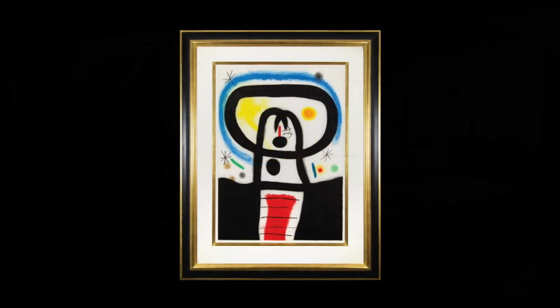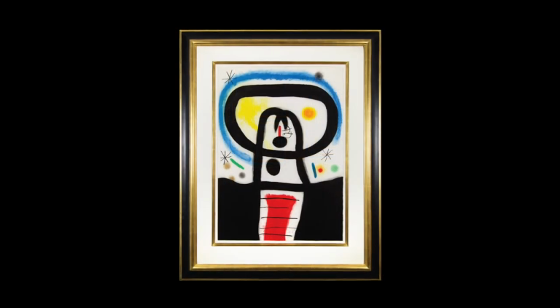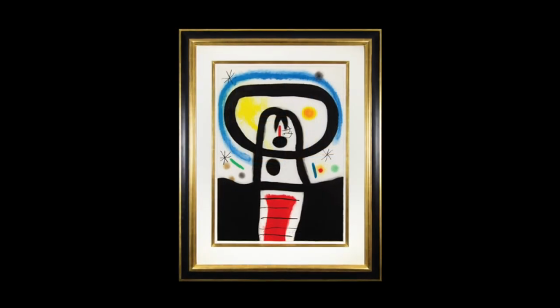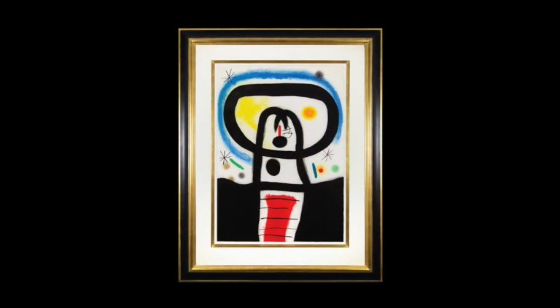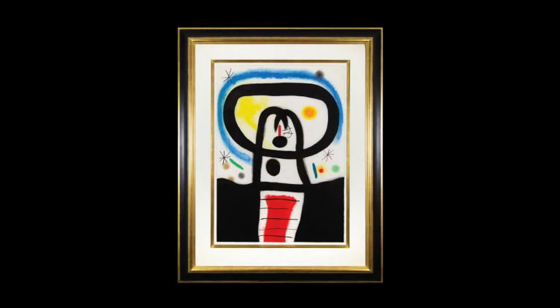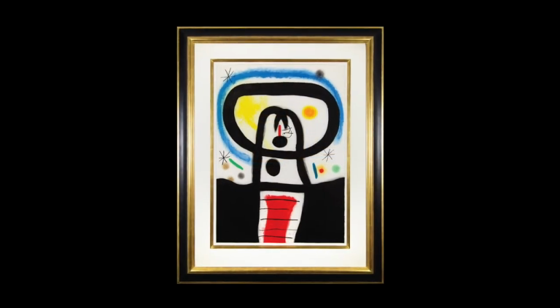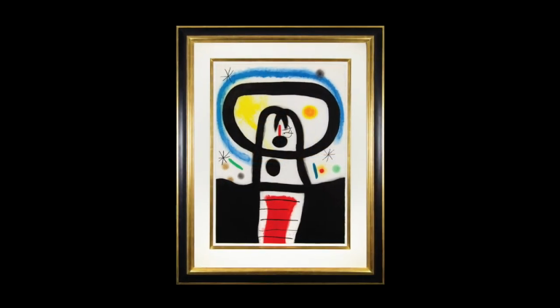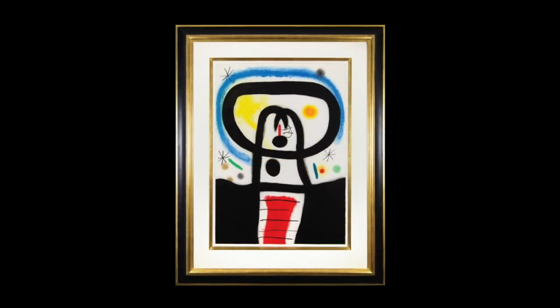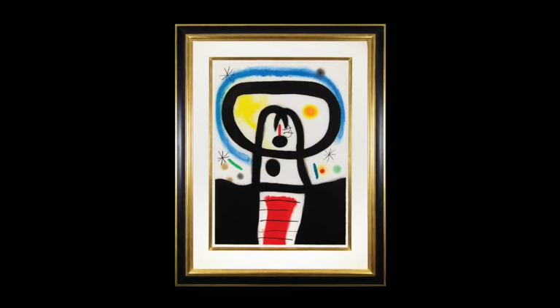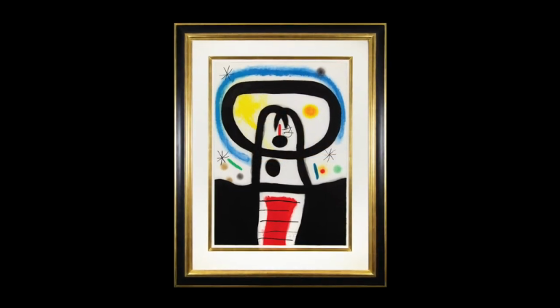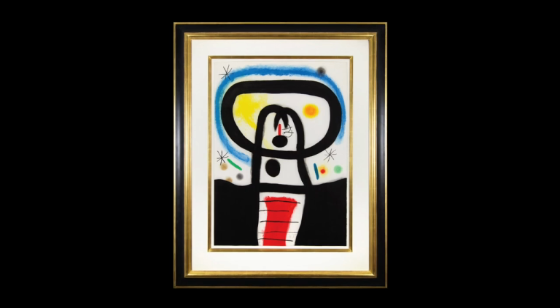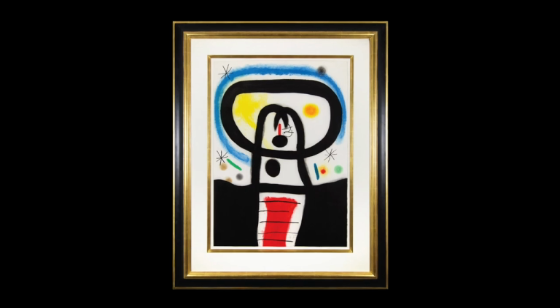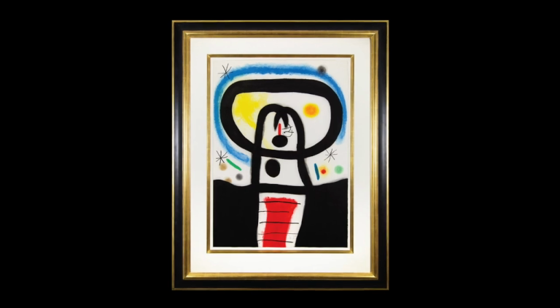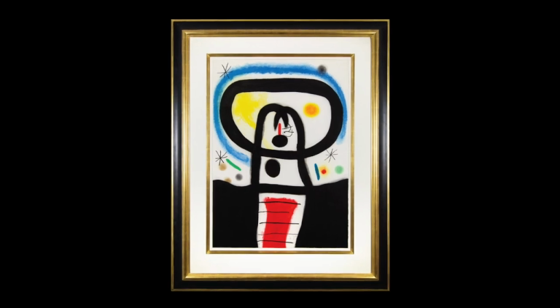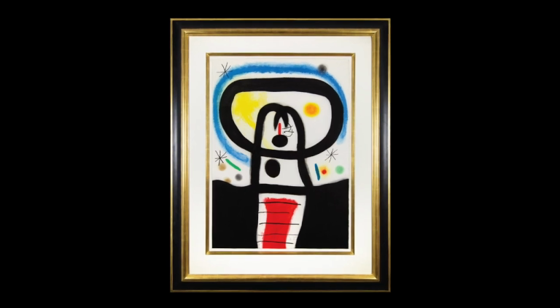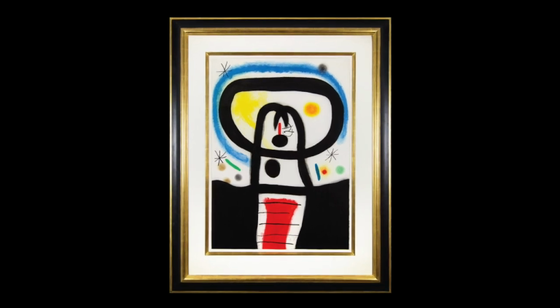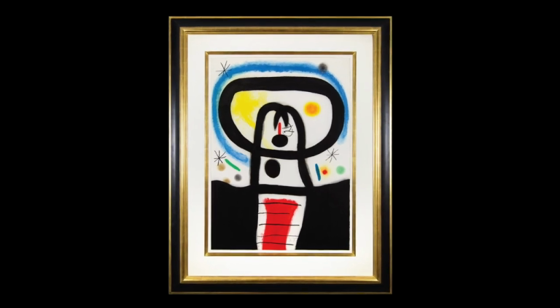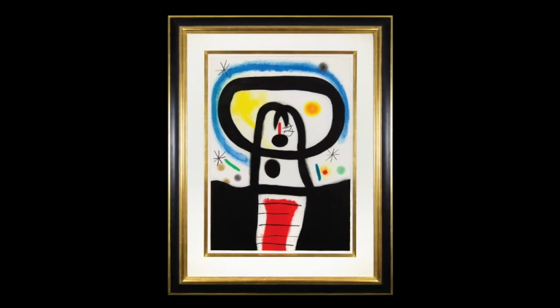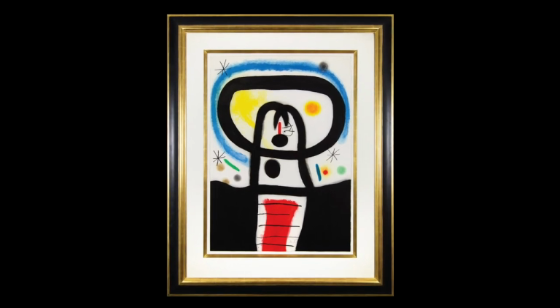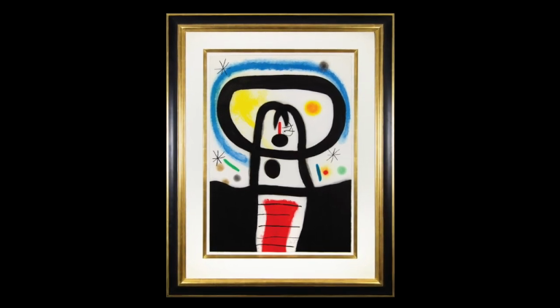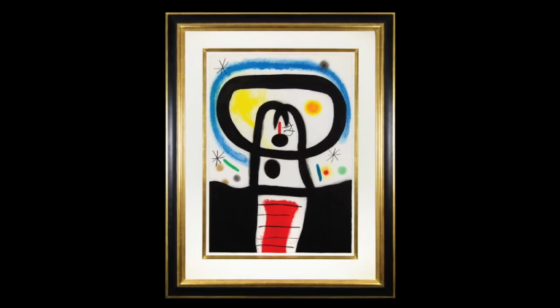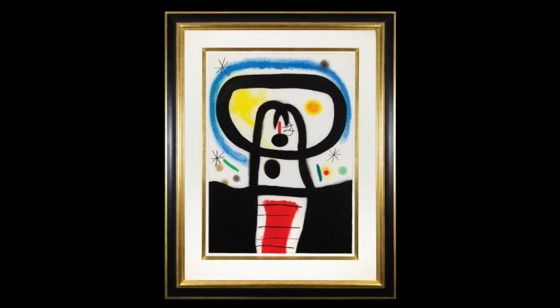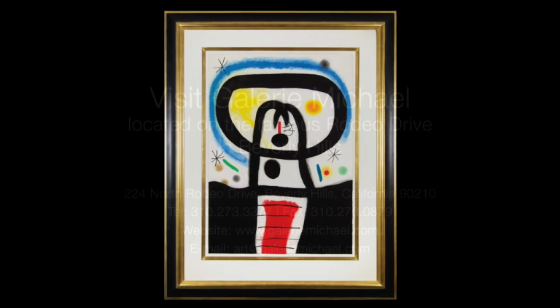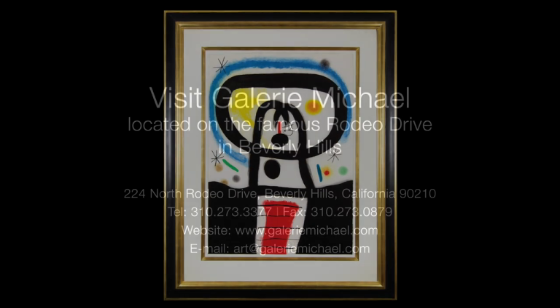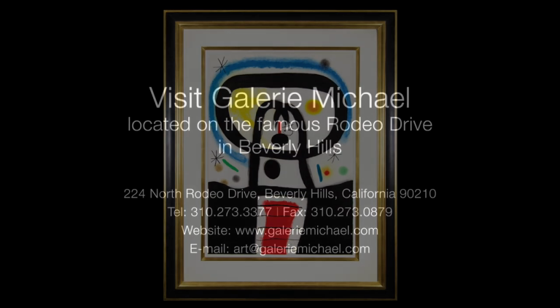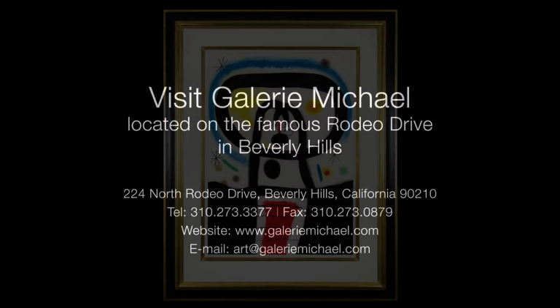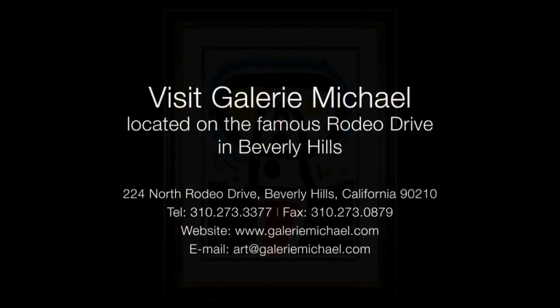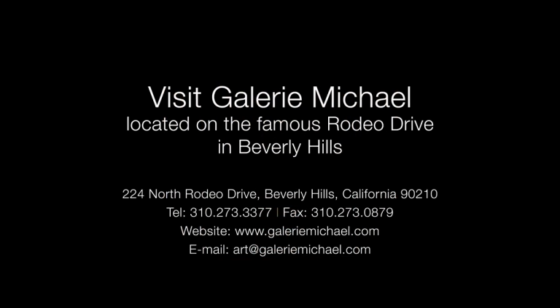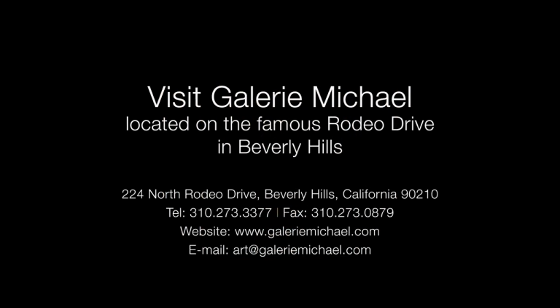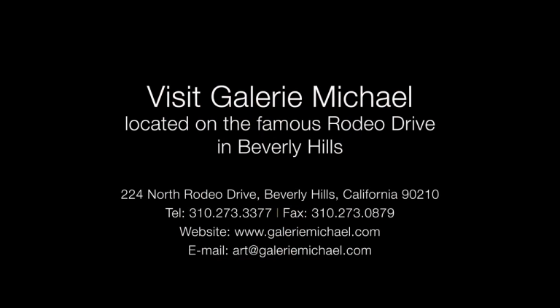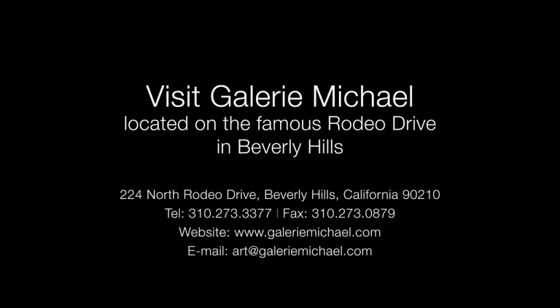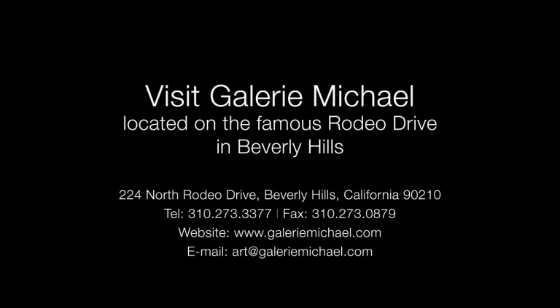This remarkable work is now on display at Gallery Michael, located at 224 North Rodeo Drive in Beverly Hills.